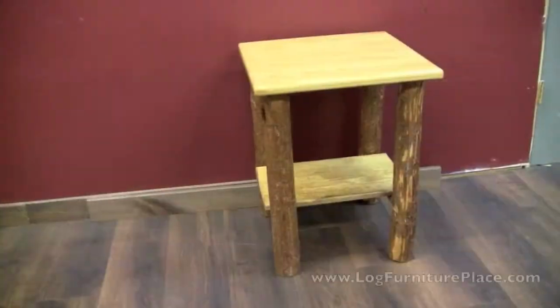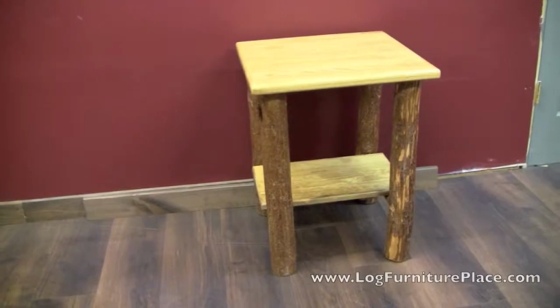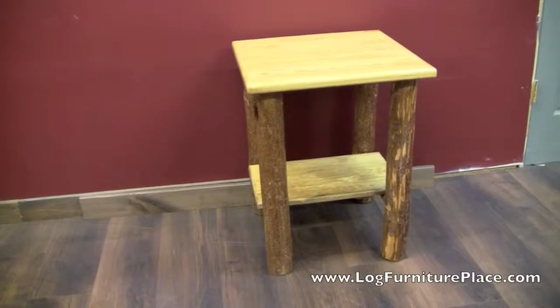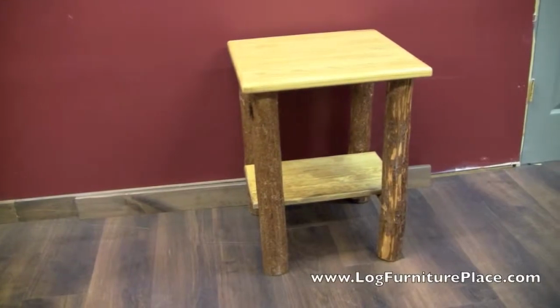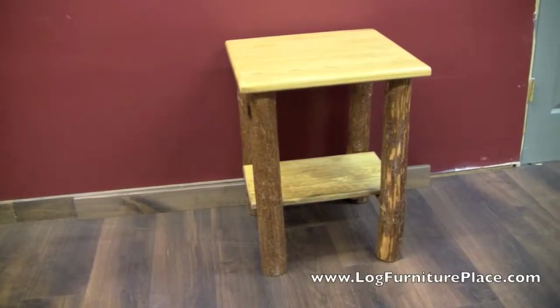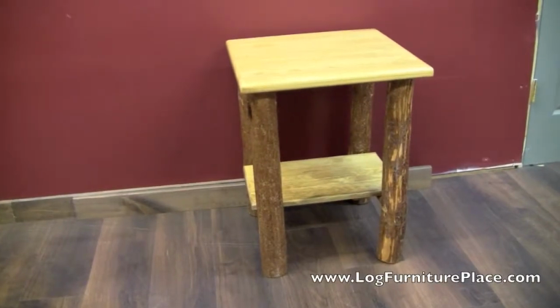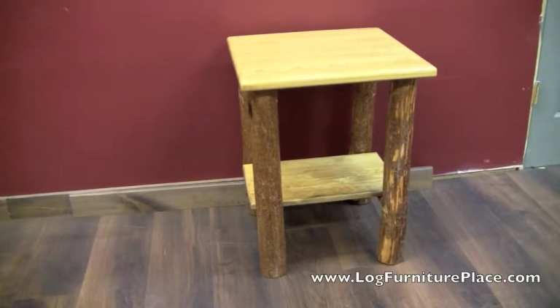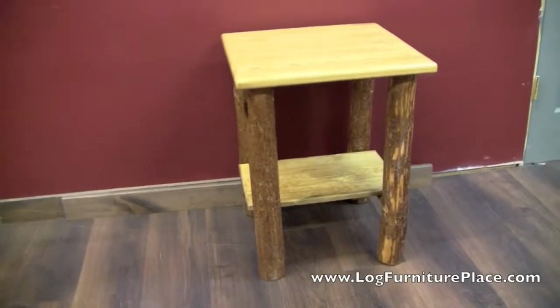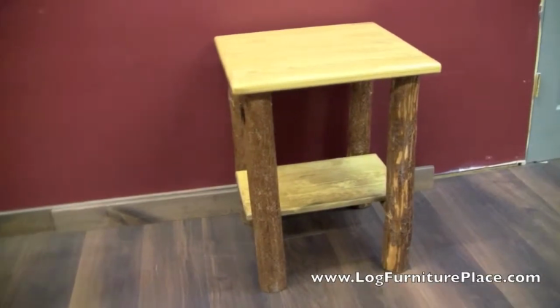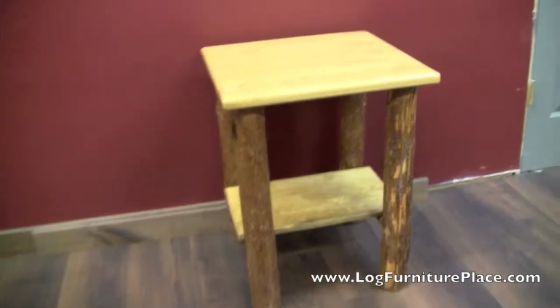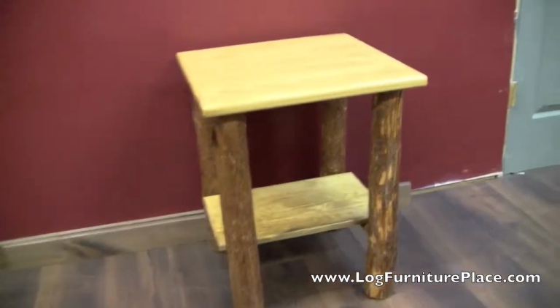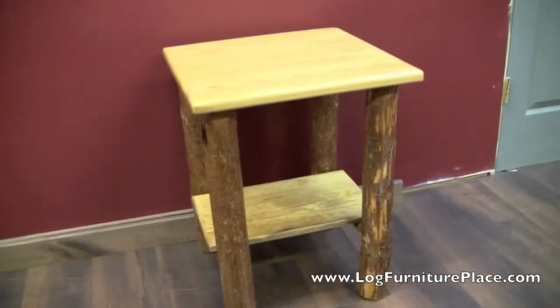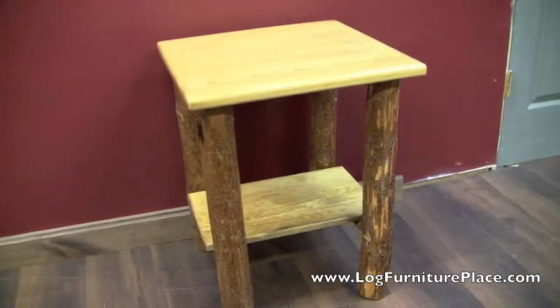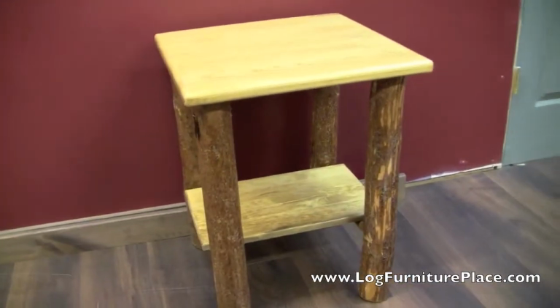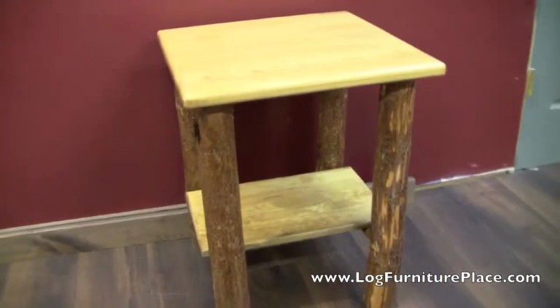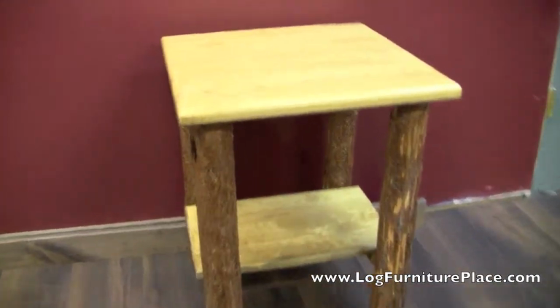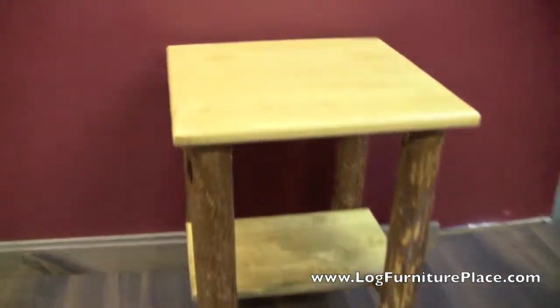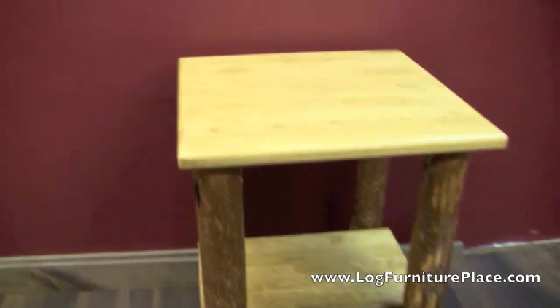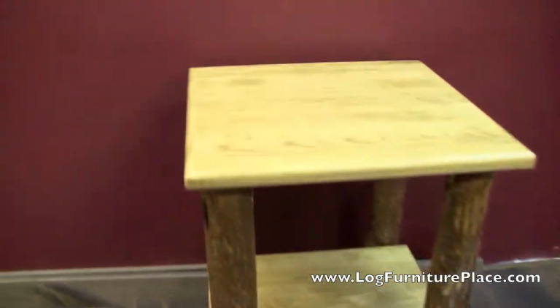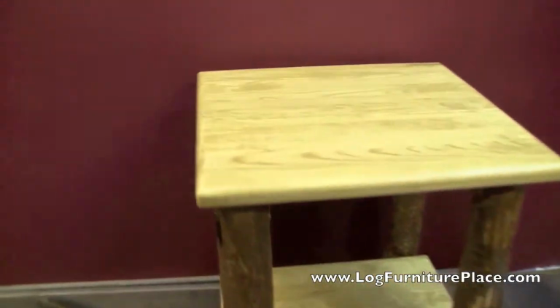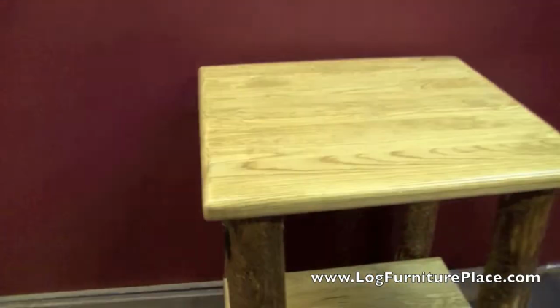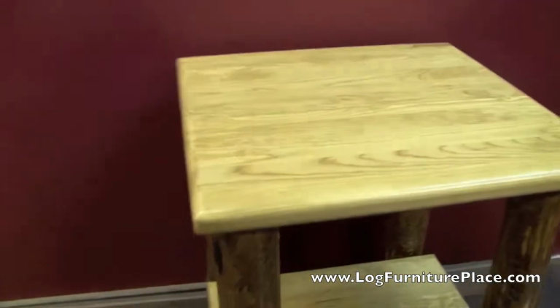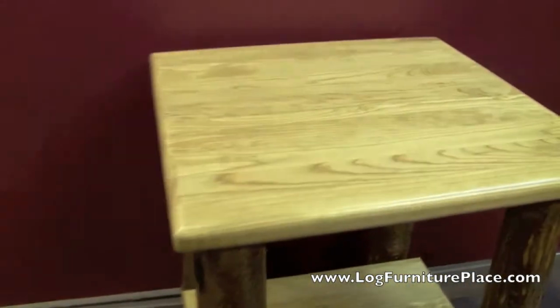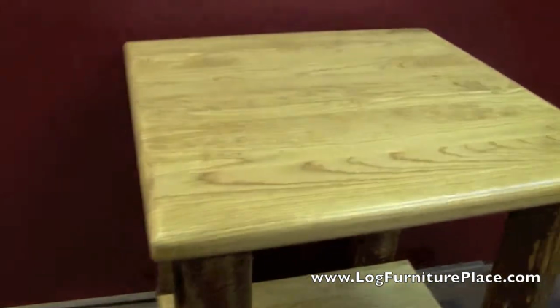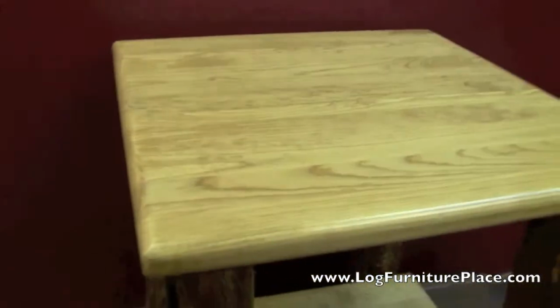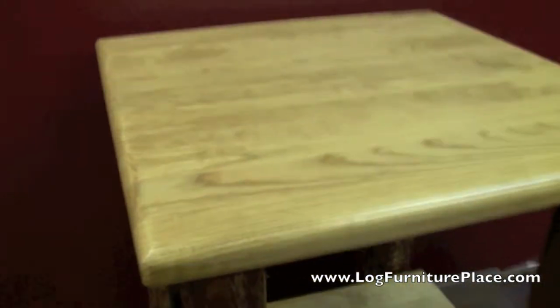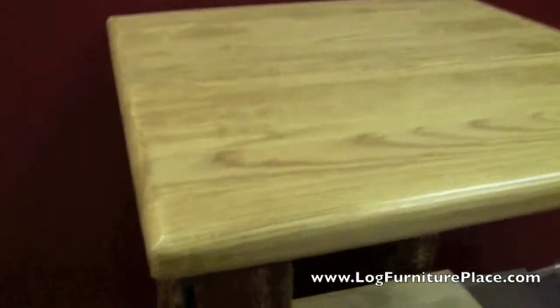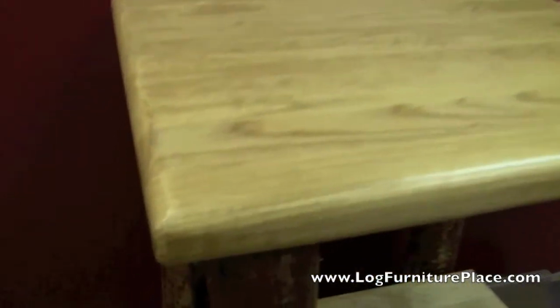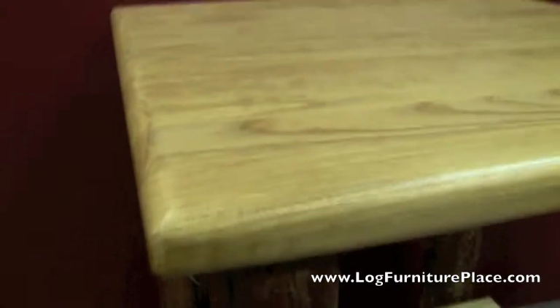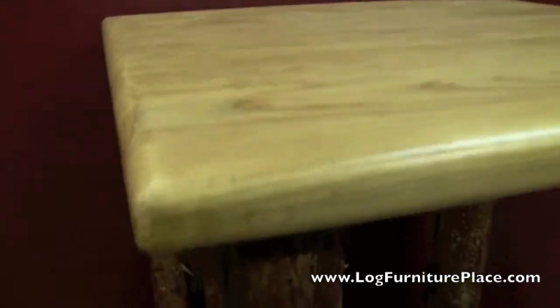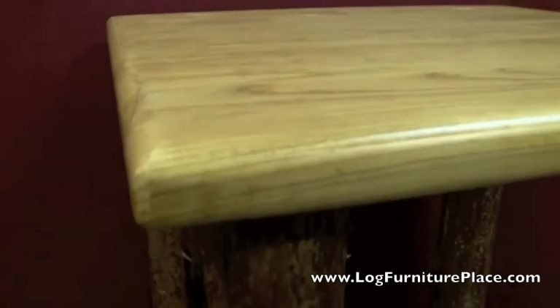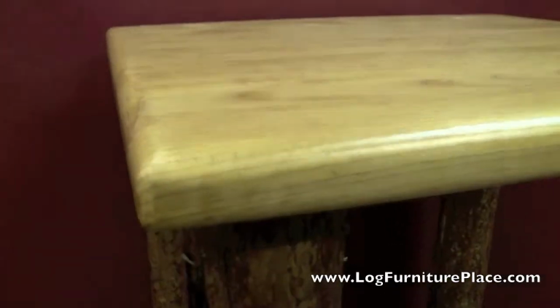Hi, it's Jason with LogFurniturePlace.com. Today we're going to take a look at our Glacier Country Log End Table.